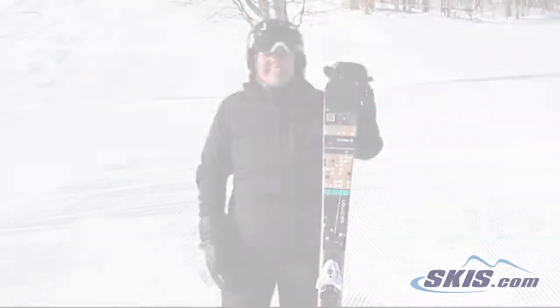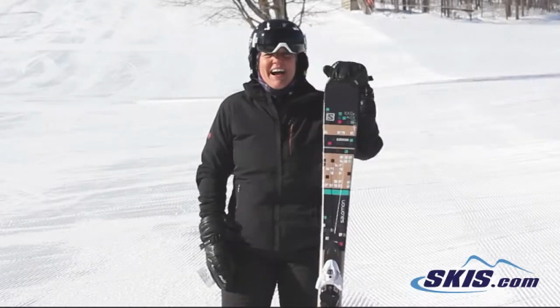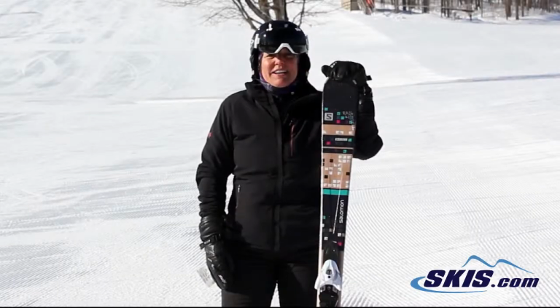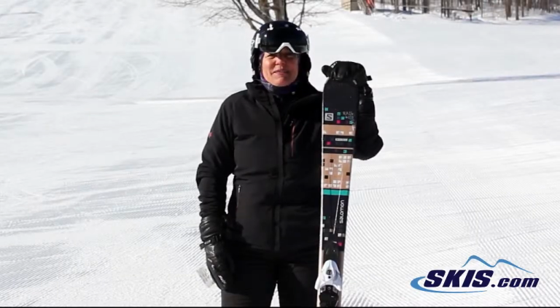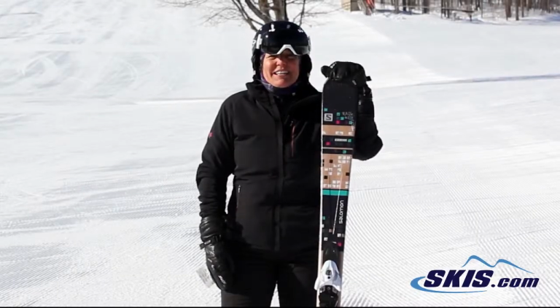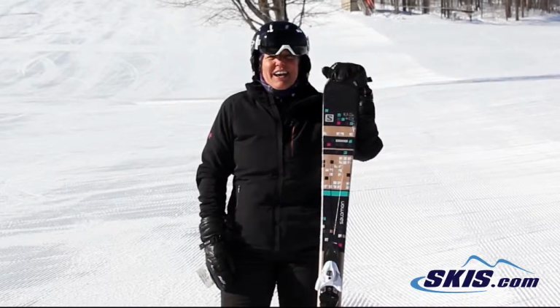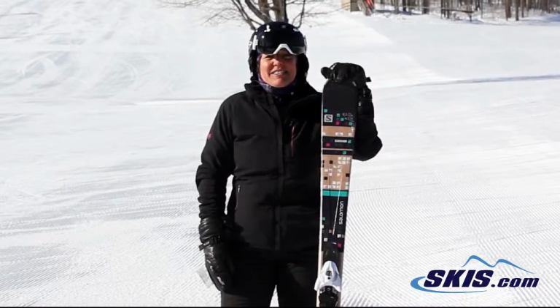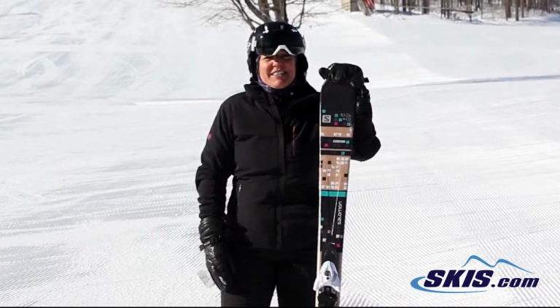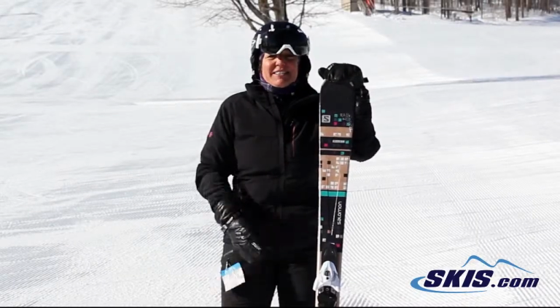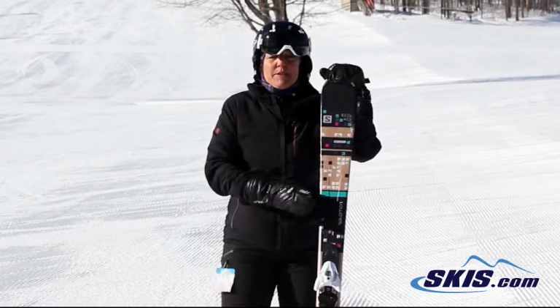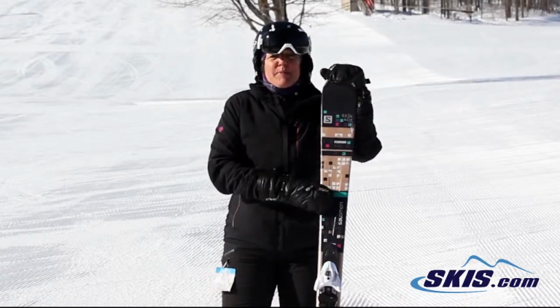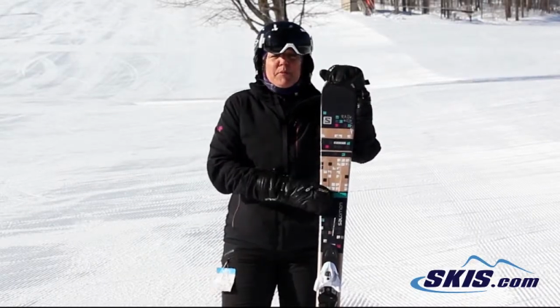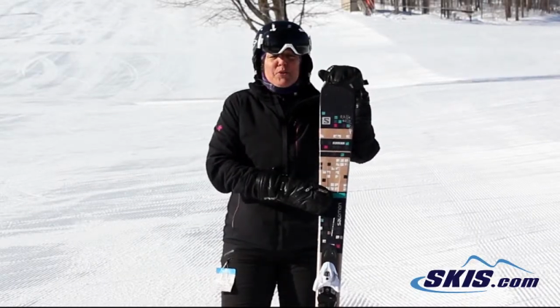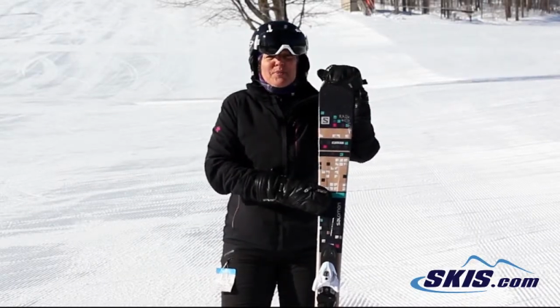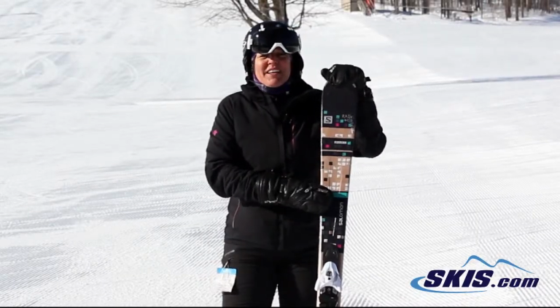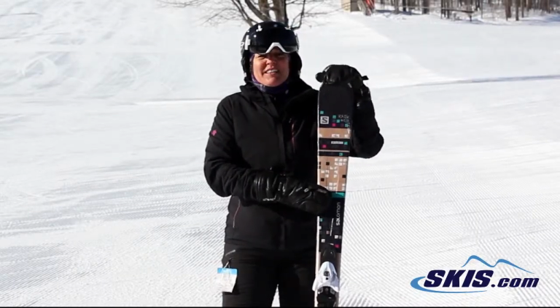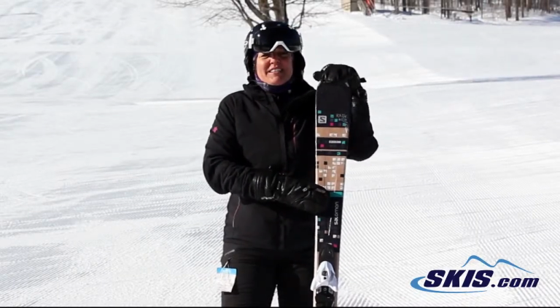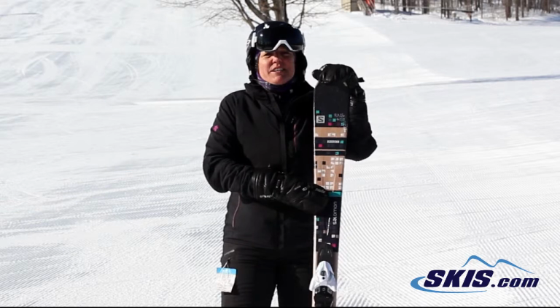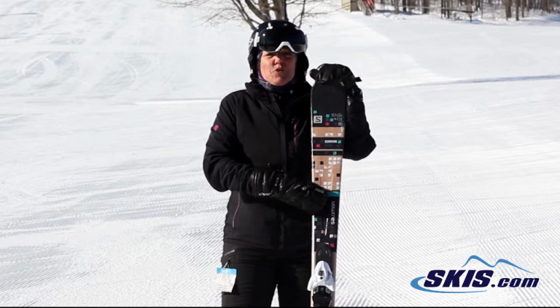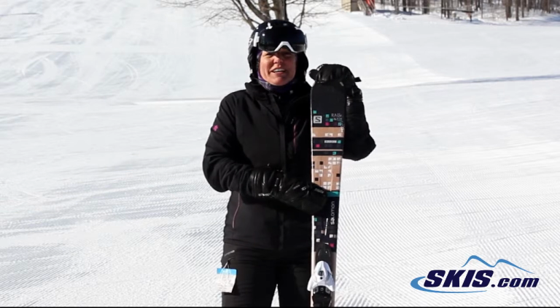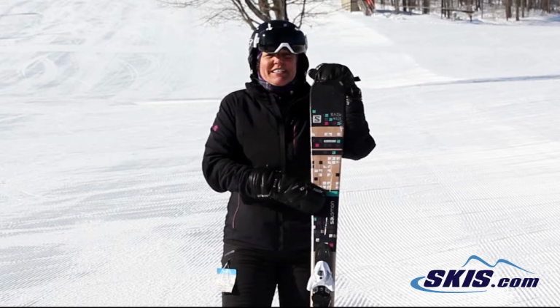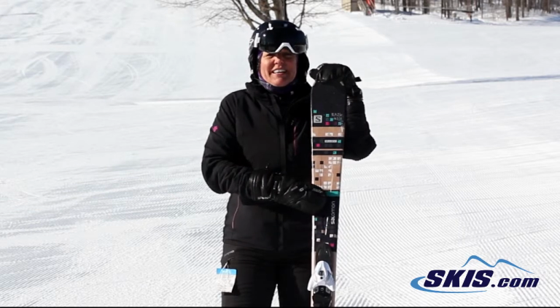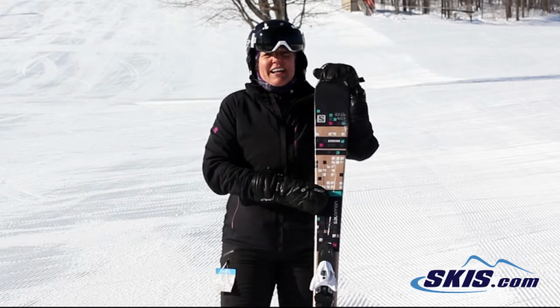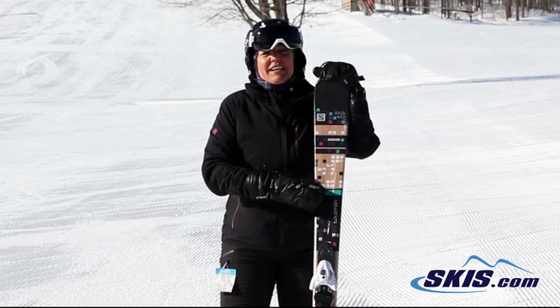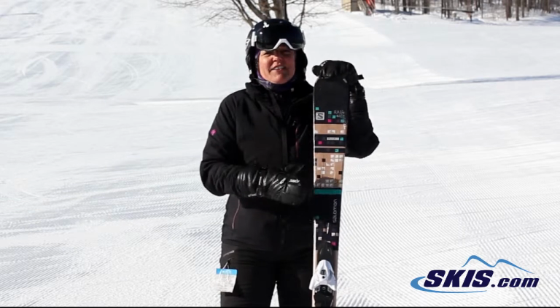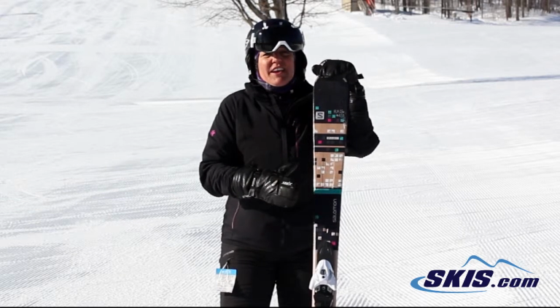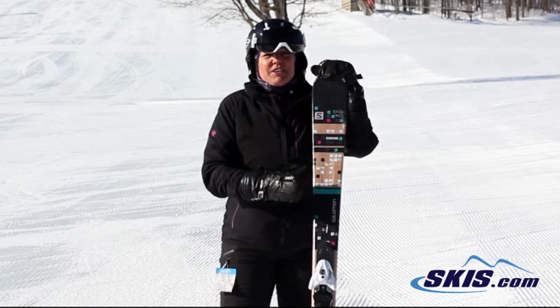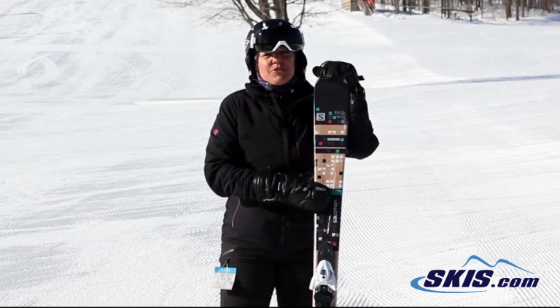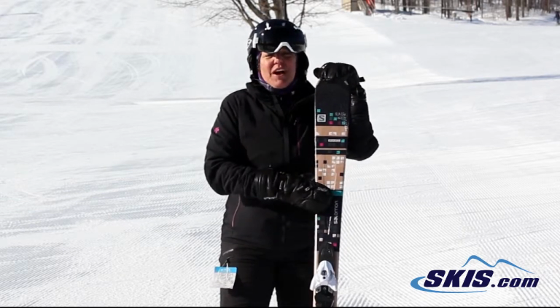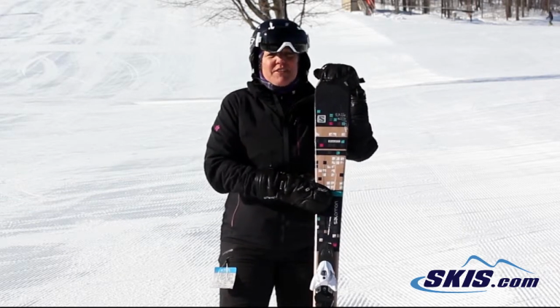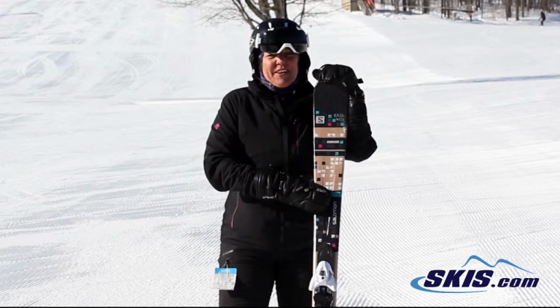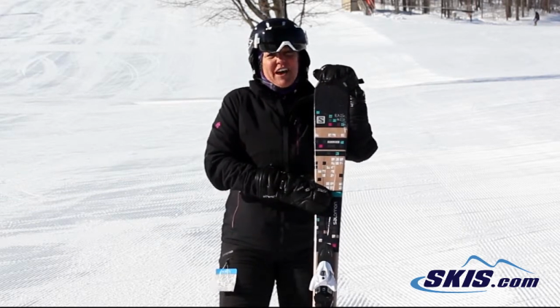Hi, I'm Linda. I just skied the Salomon Bamboo. This is an intermediate ski that I give a 2 out of 5.